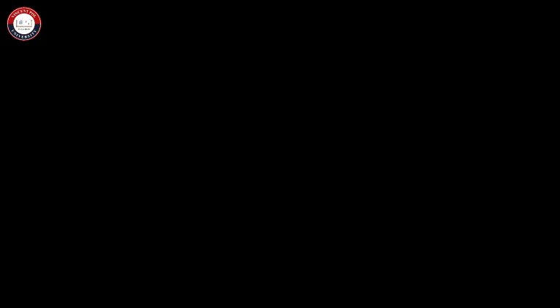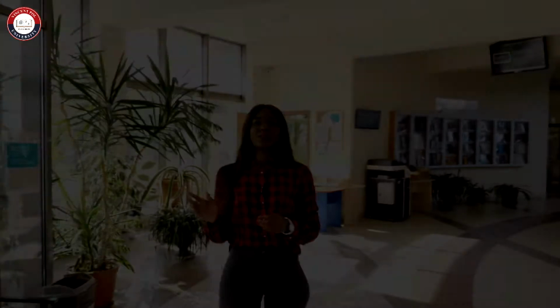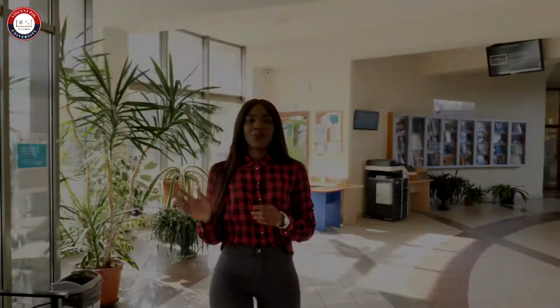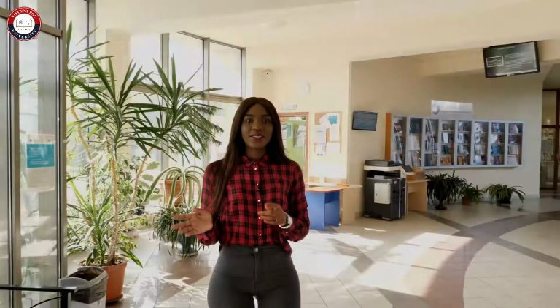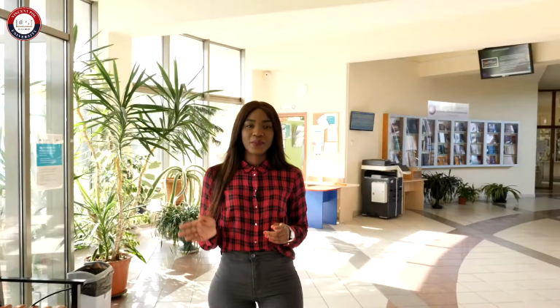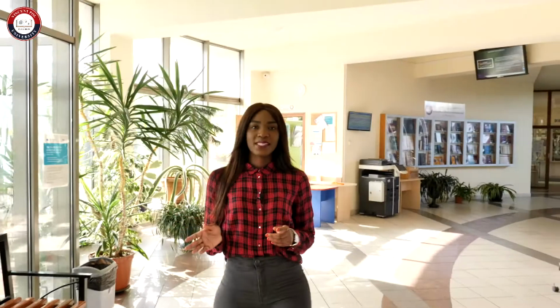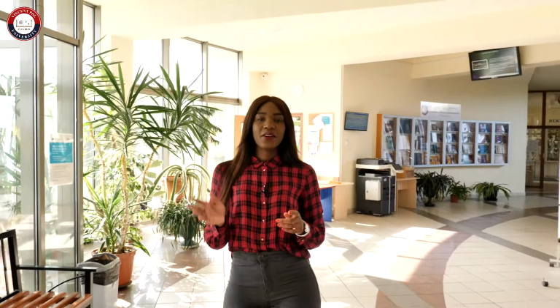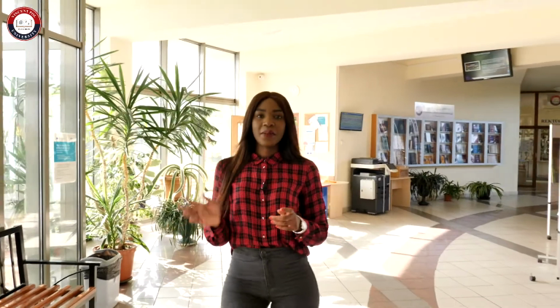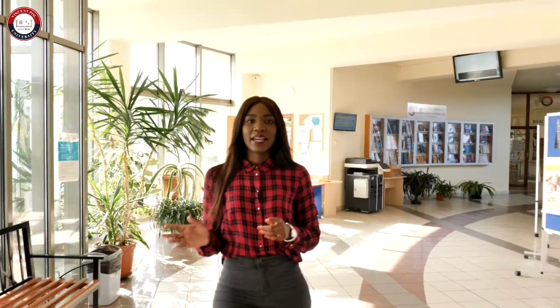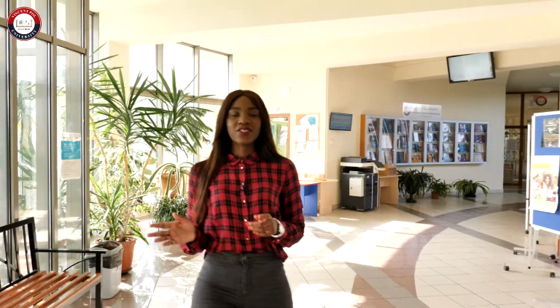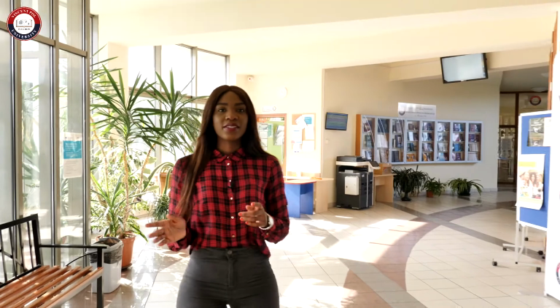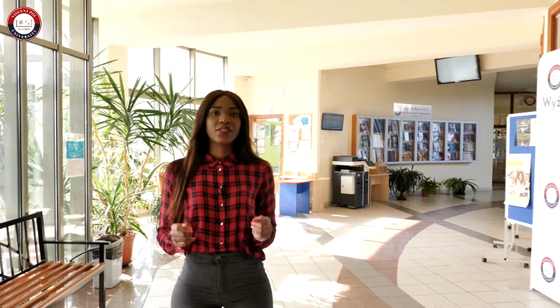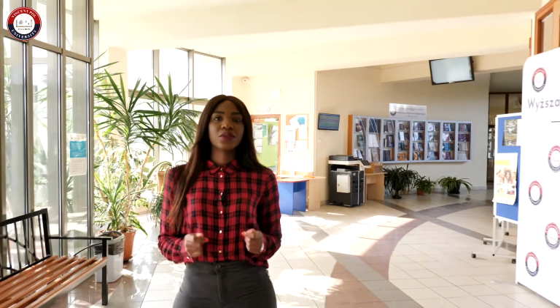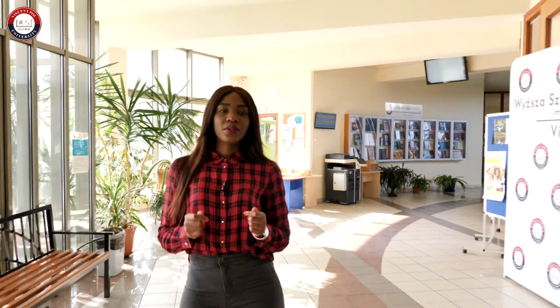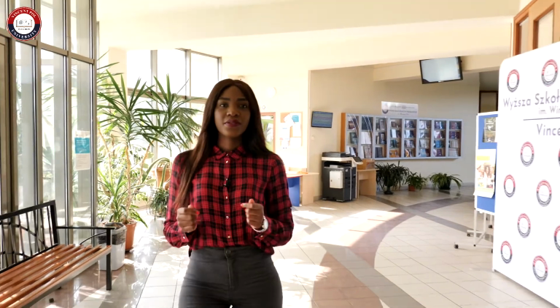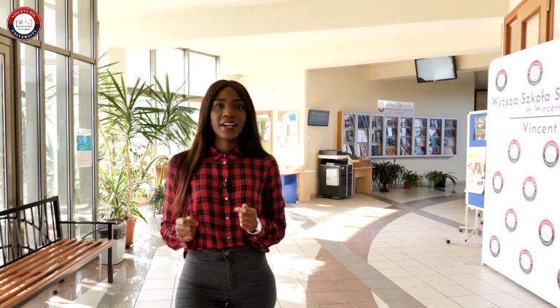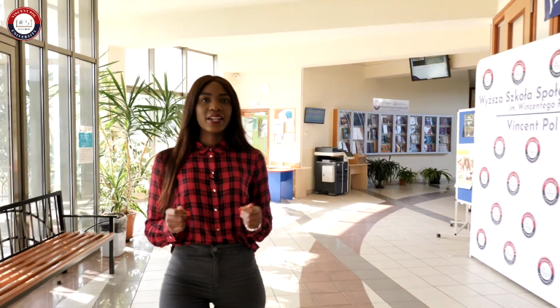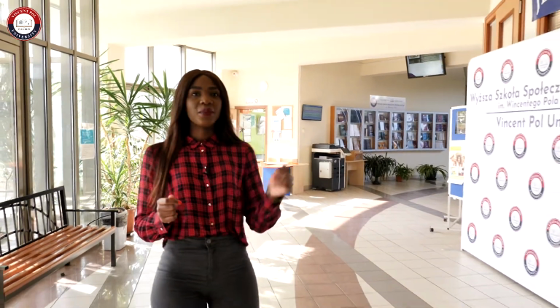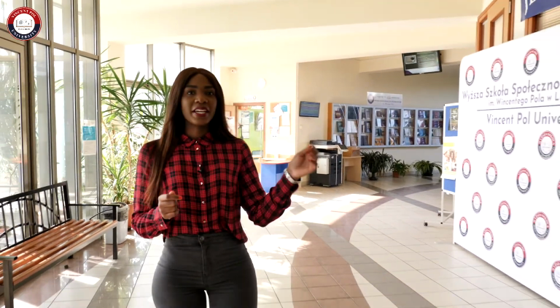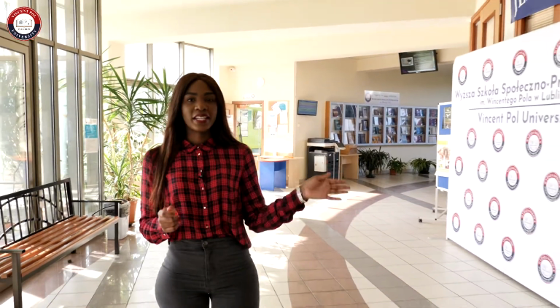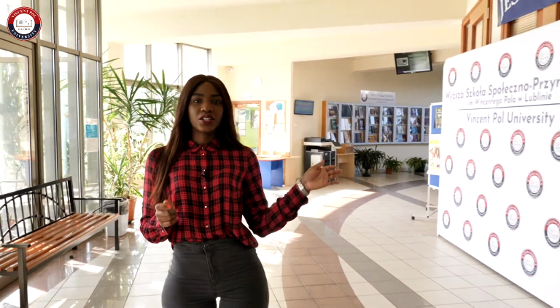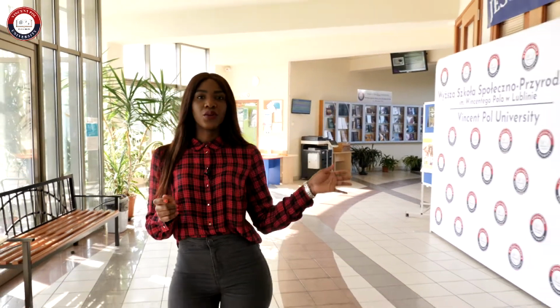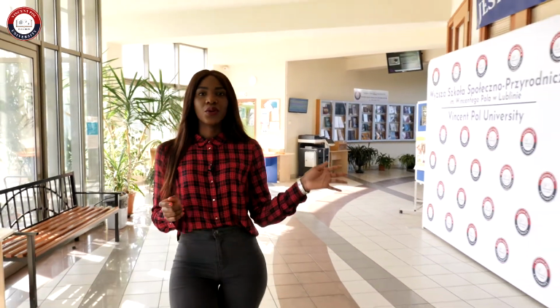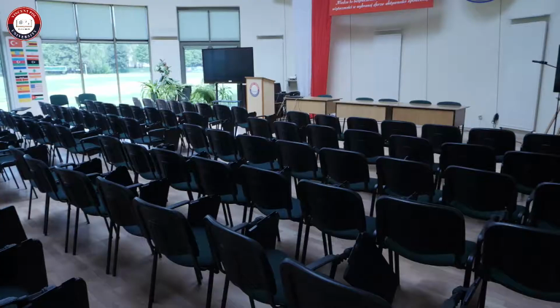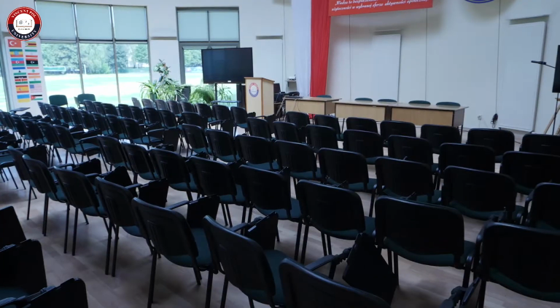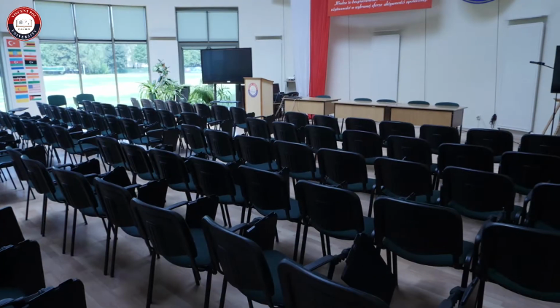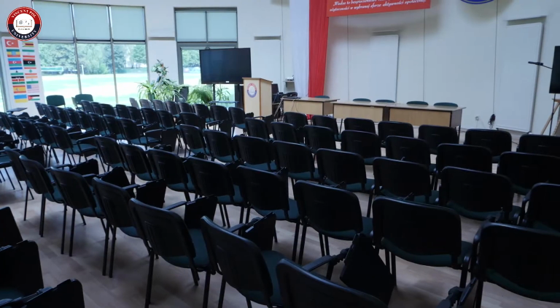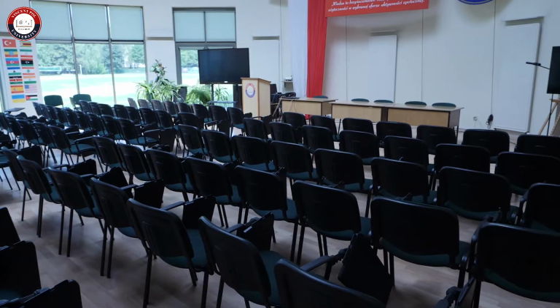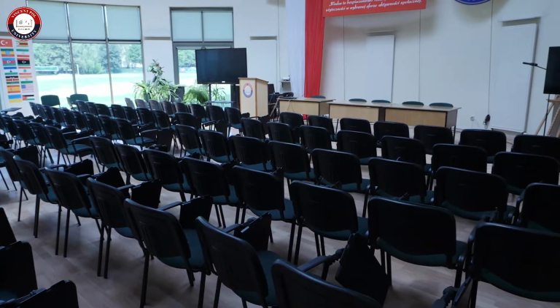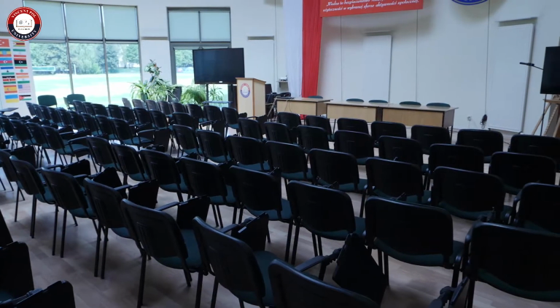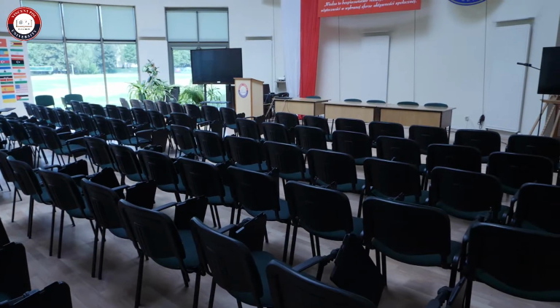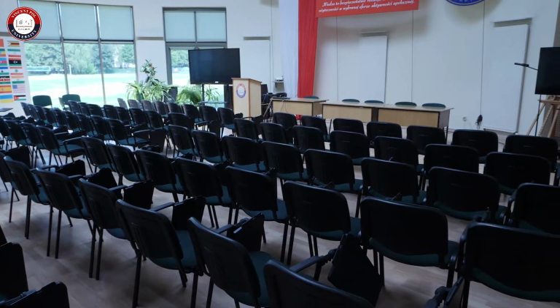Right opposite our main entrance you will also find our main lecture hall, which is our biggest room in the school.